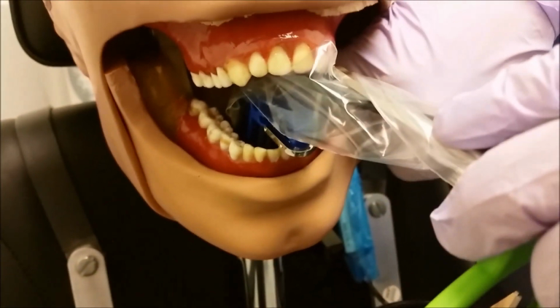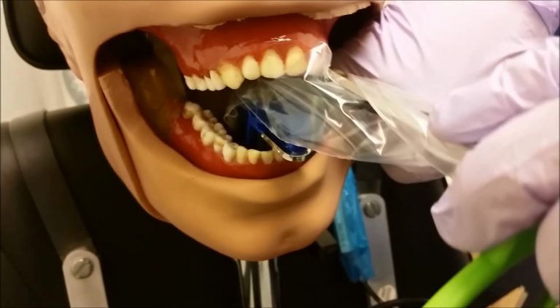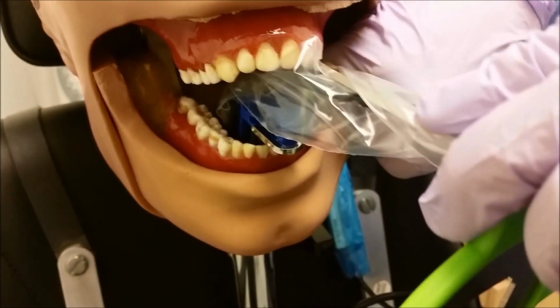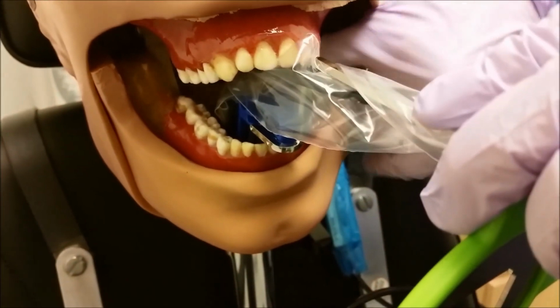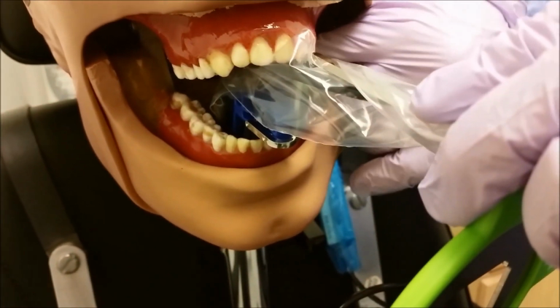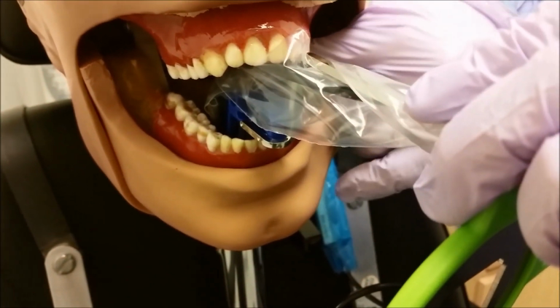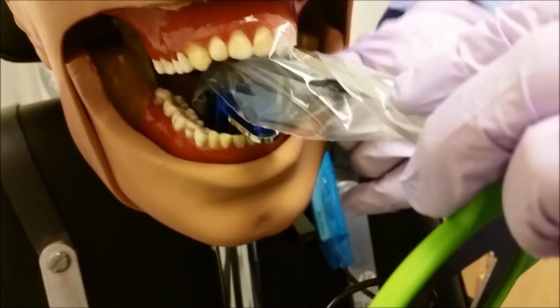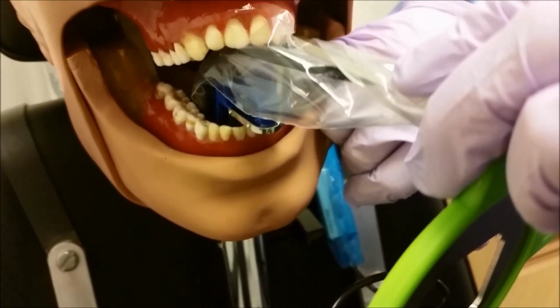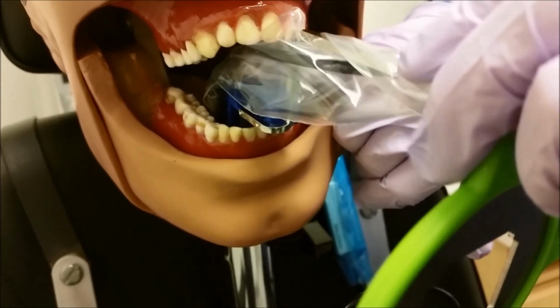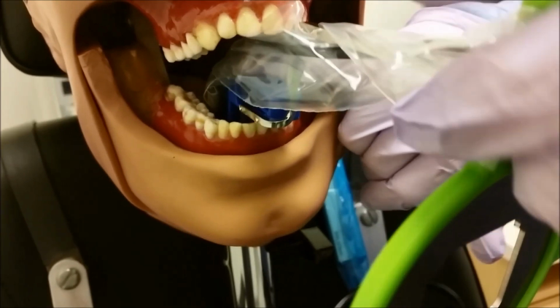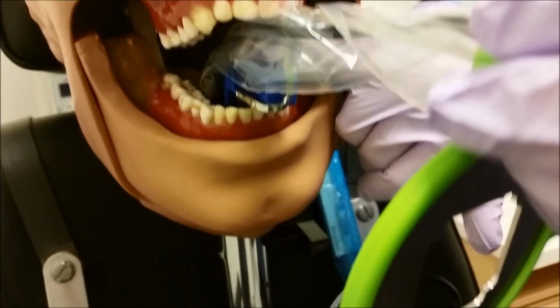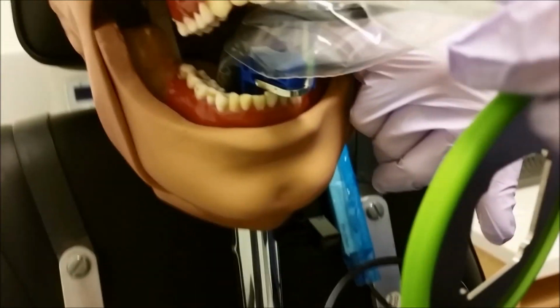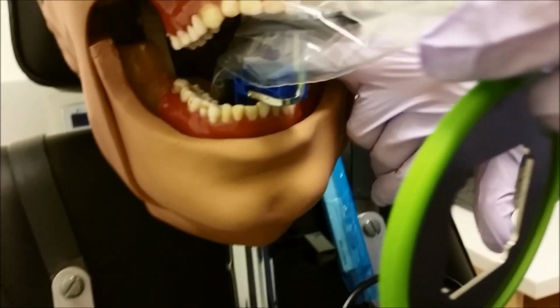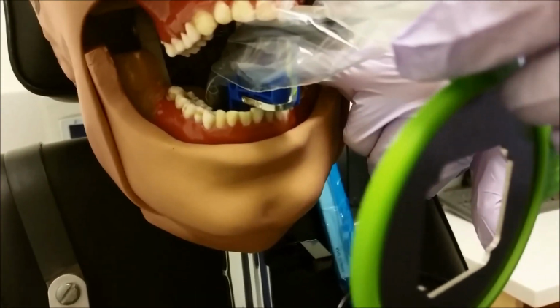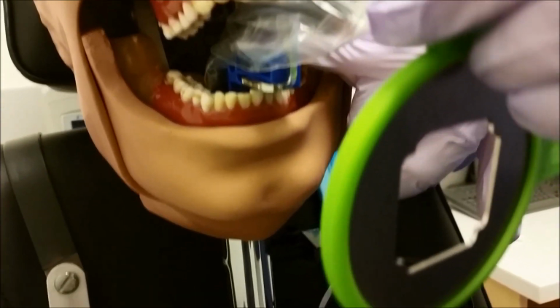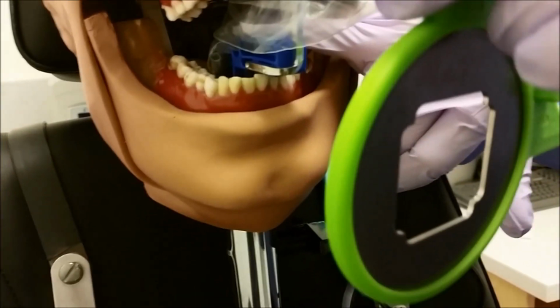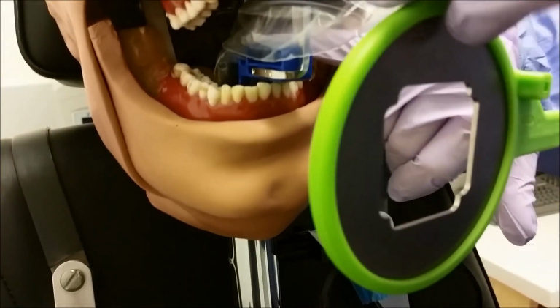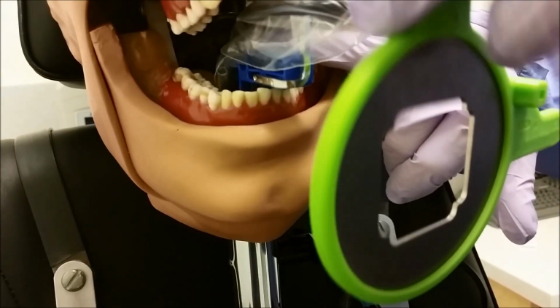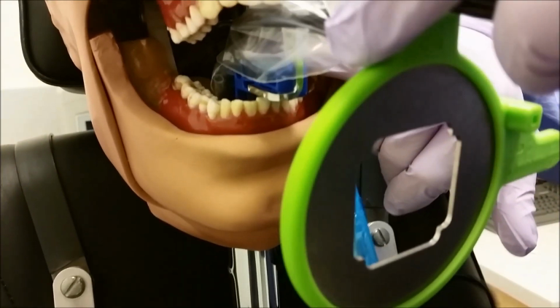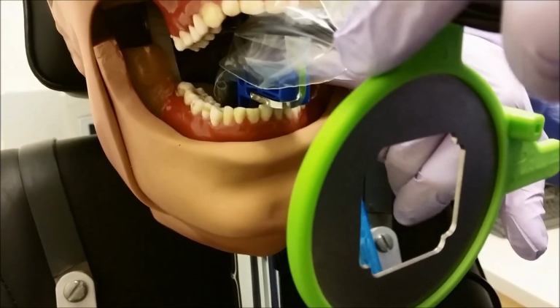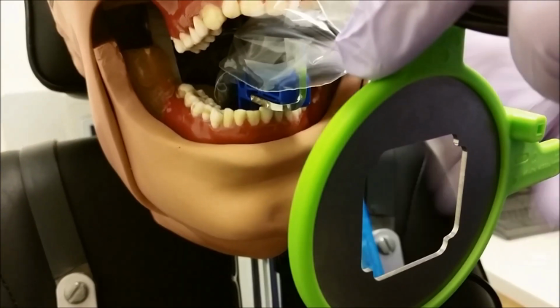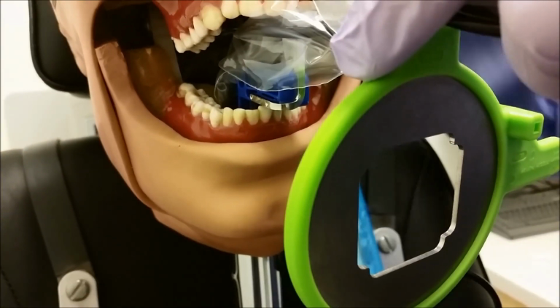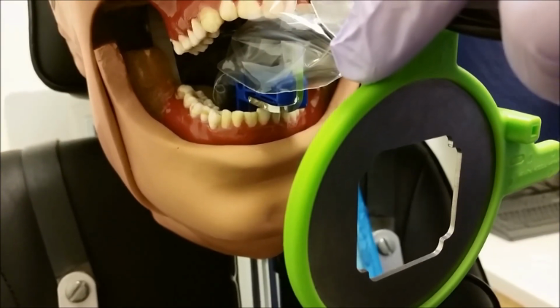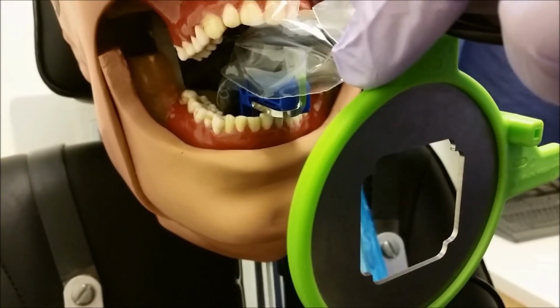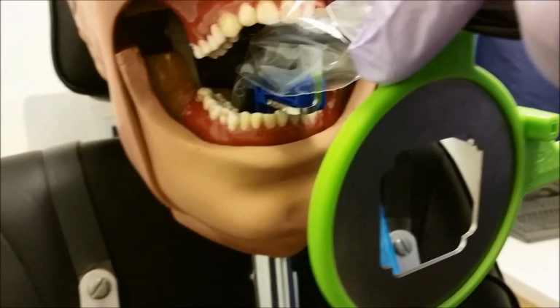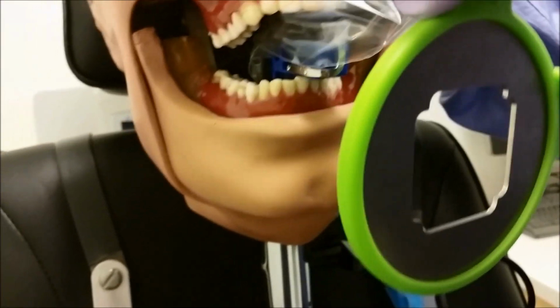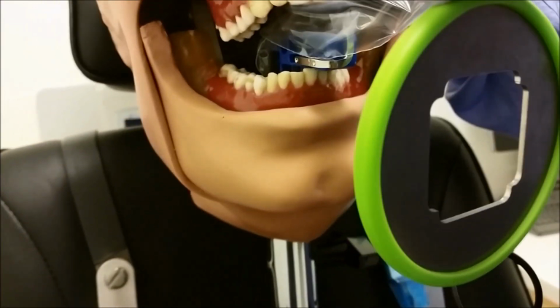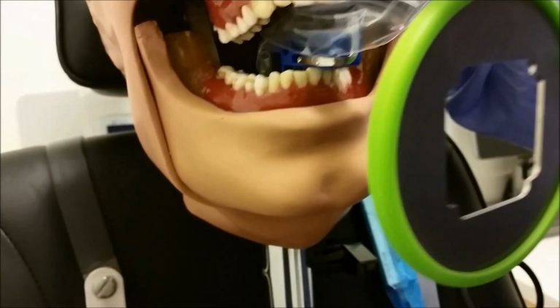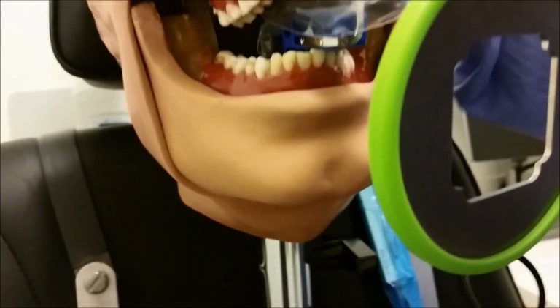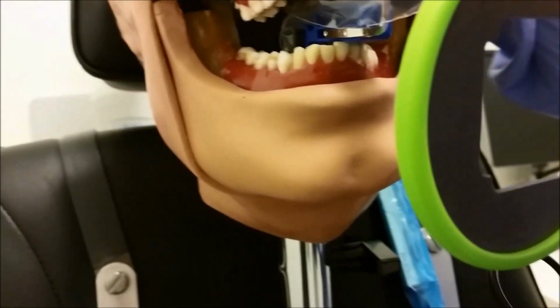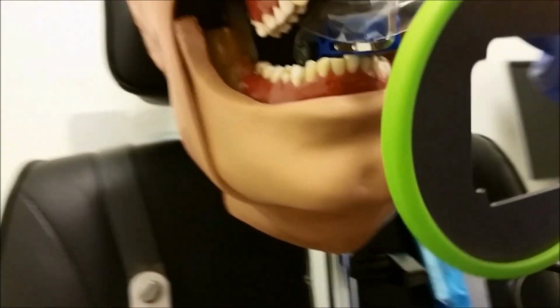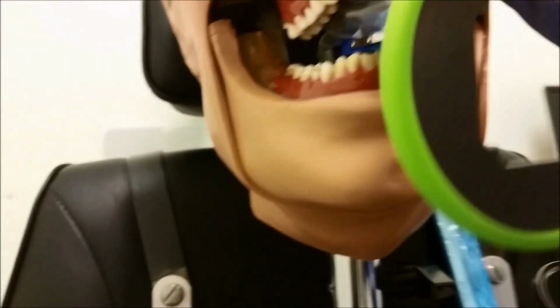Kind of come in a little deep in the mouth. If you need a cotton roll, you can go ahead and place.